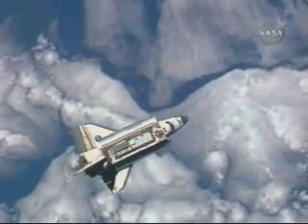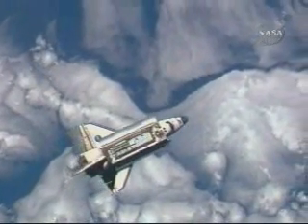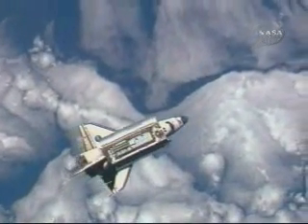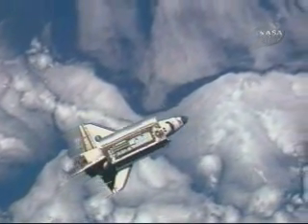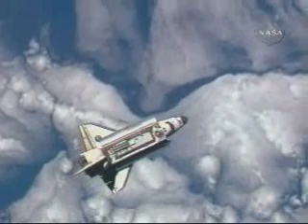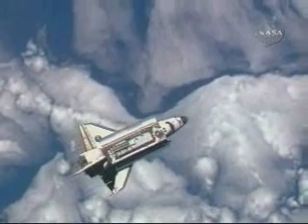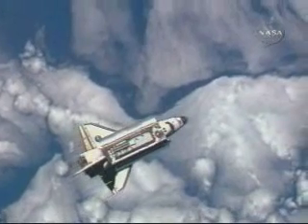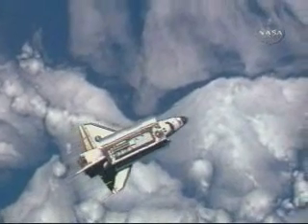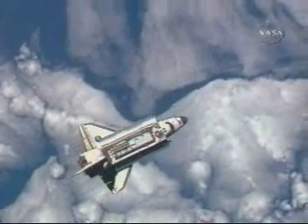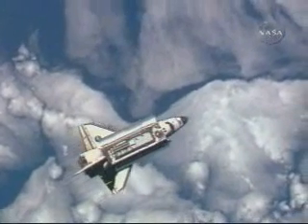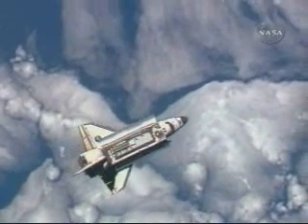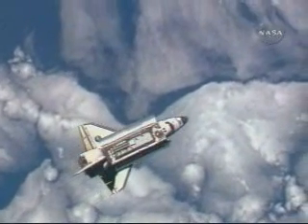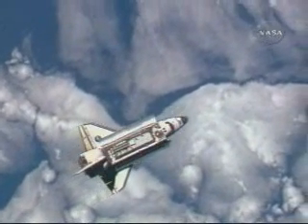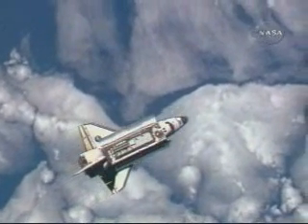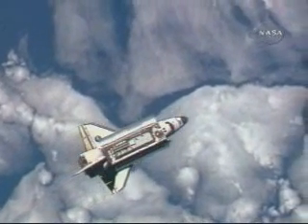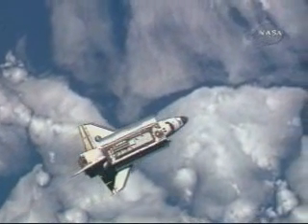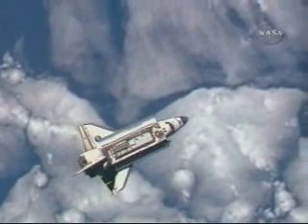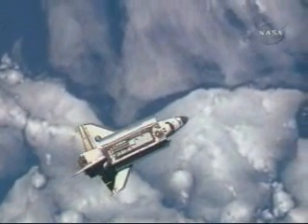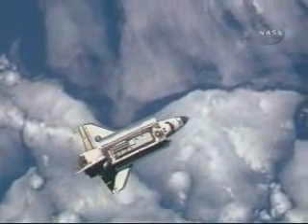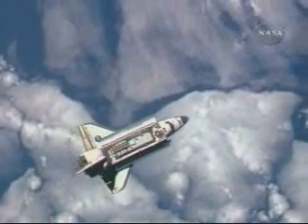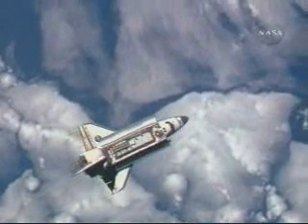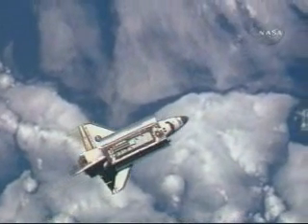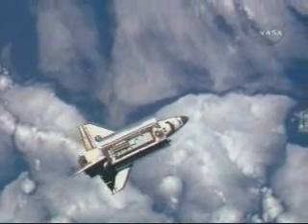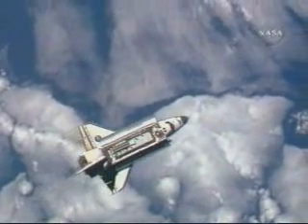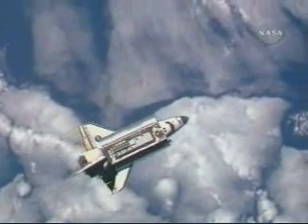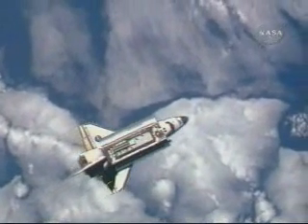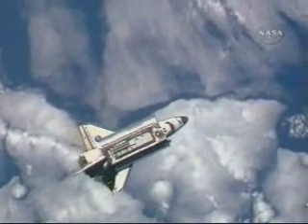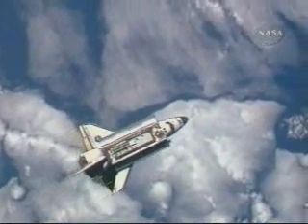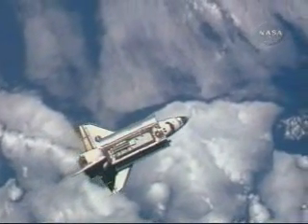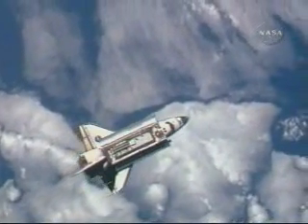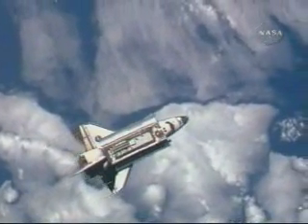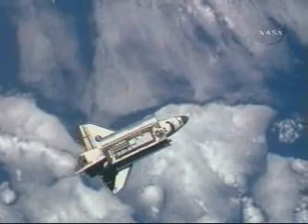Alpha, Houston. The orbiter is setting up for the RPM. We will call you when it starts.